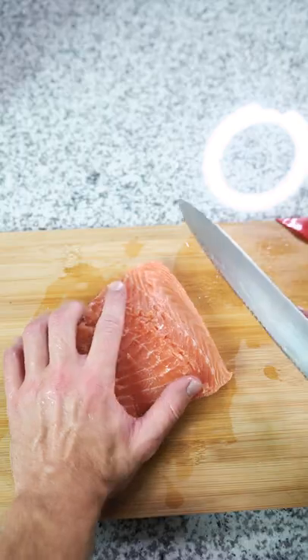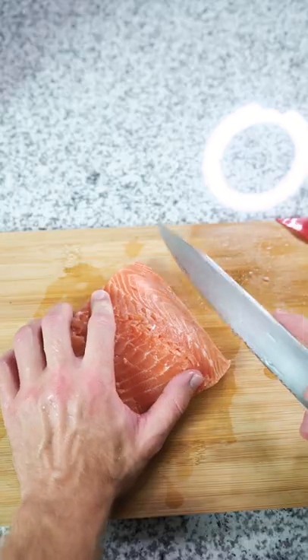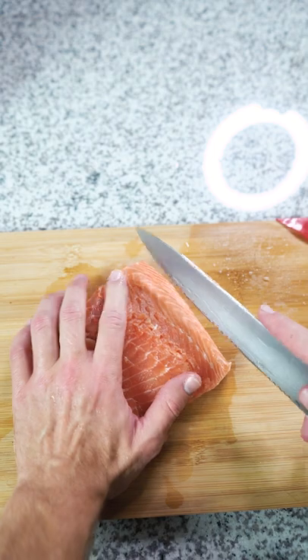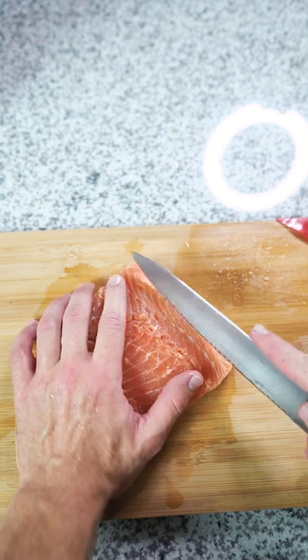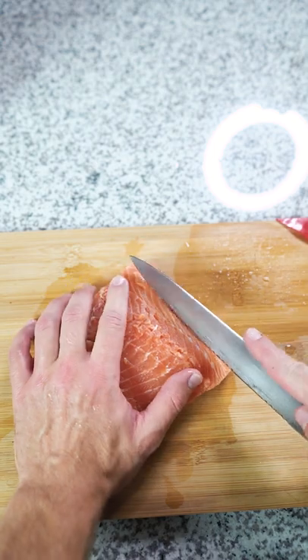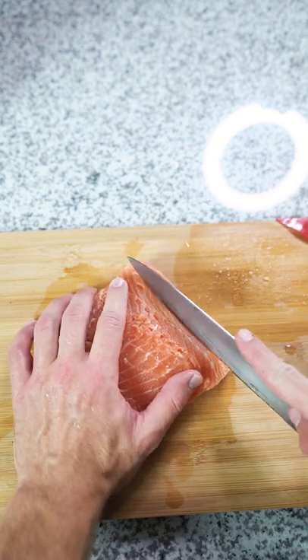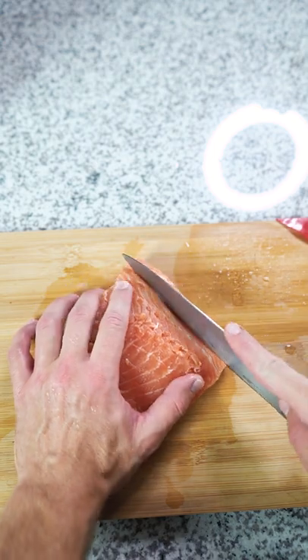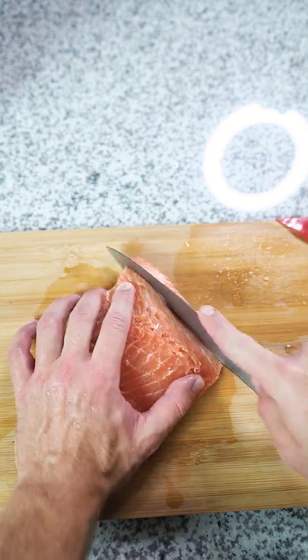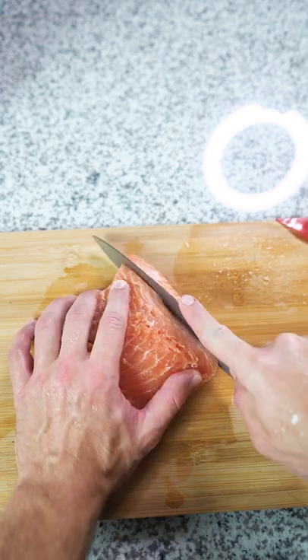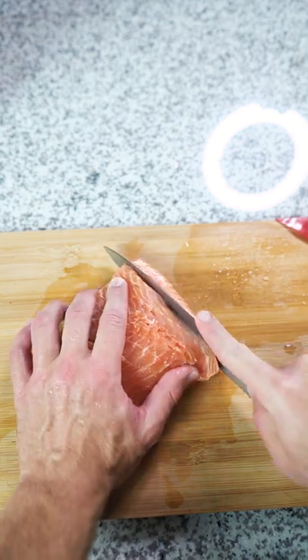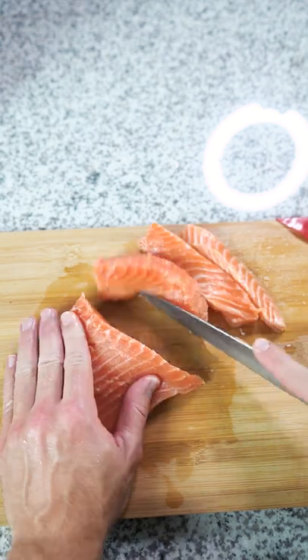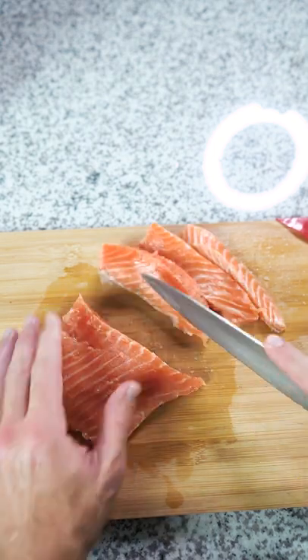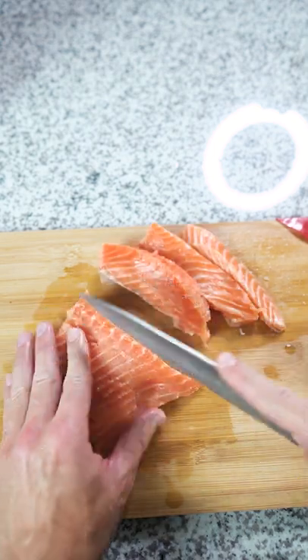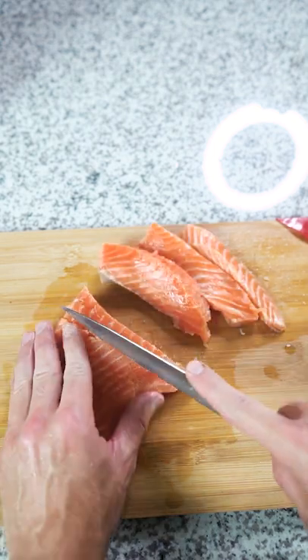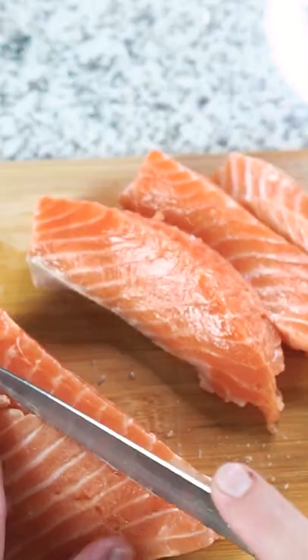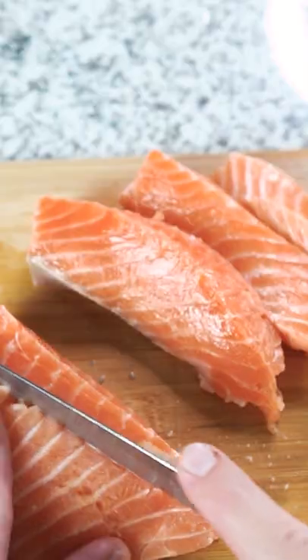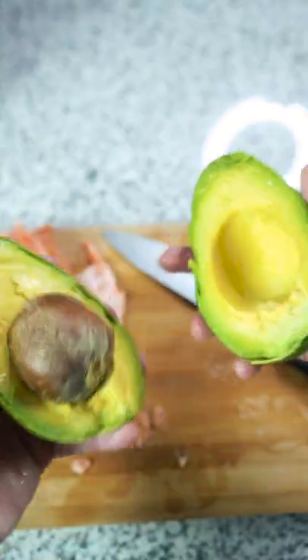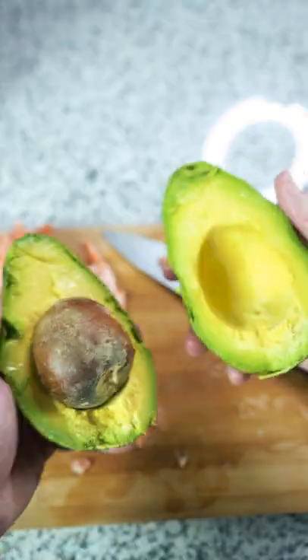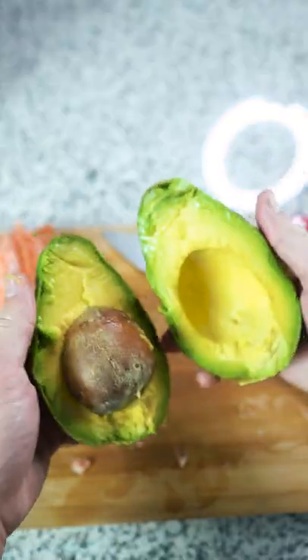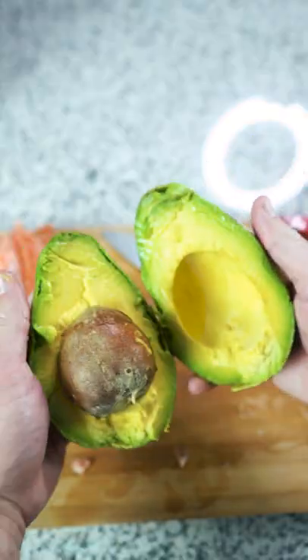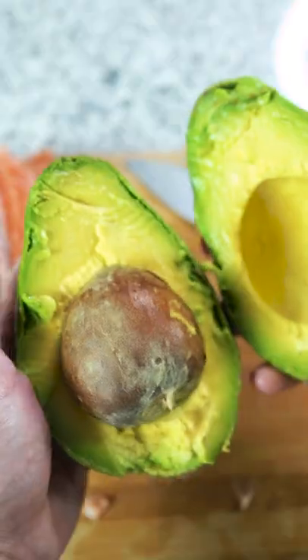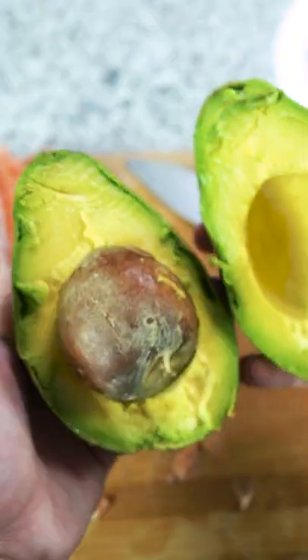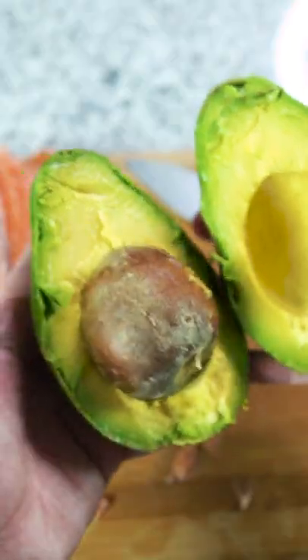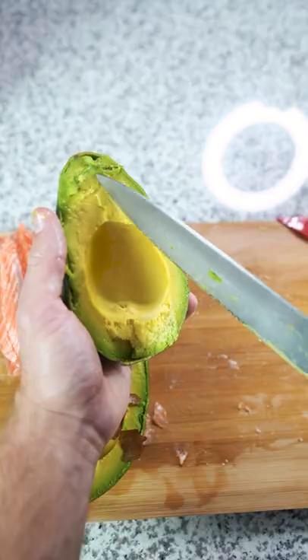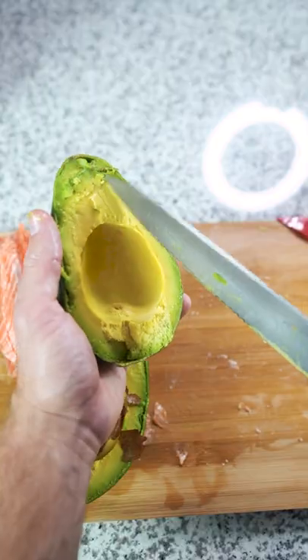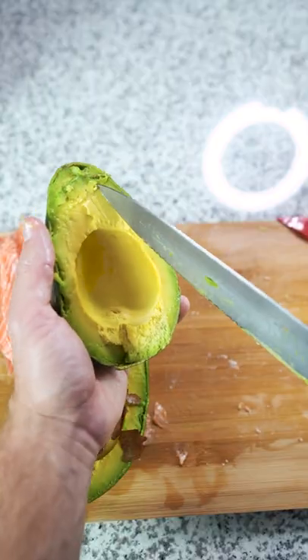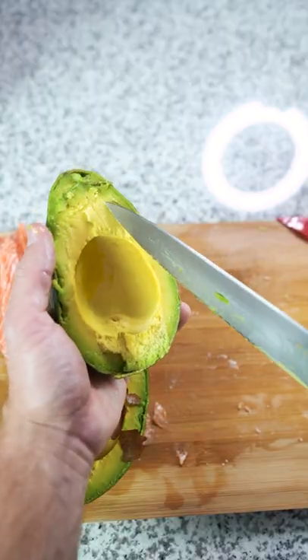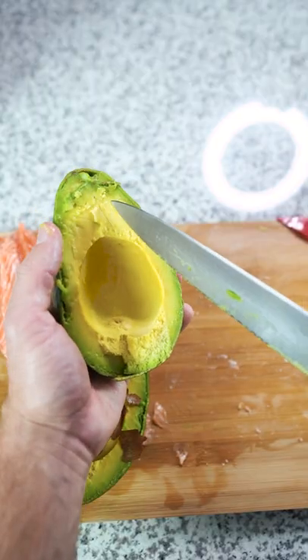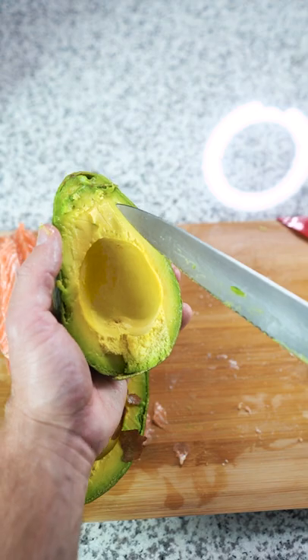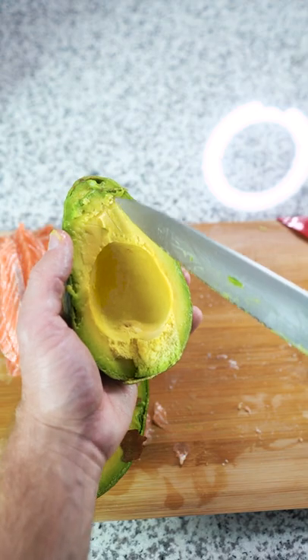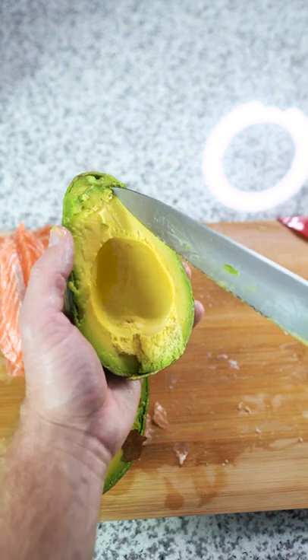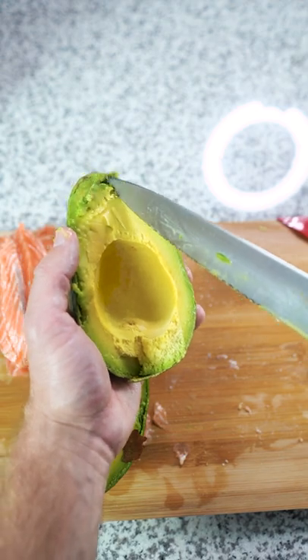We're gonna cut our salmon into strips. This salmon looks amazing. And I'm gonna pair it with avocado — get some nice slices of avocado here.